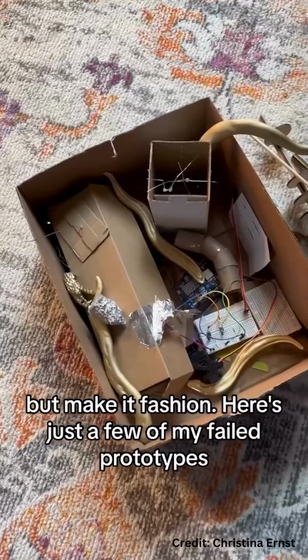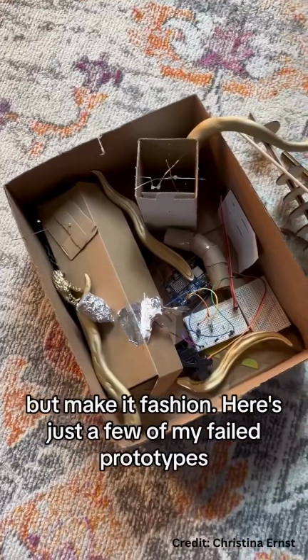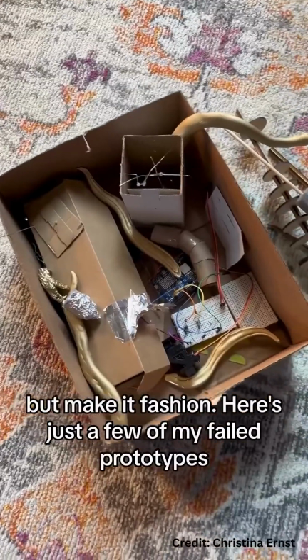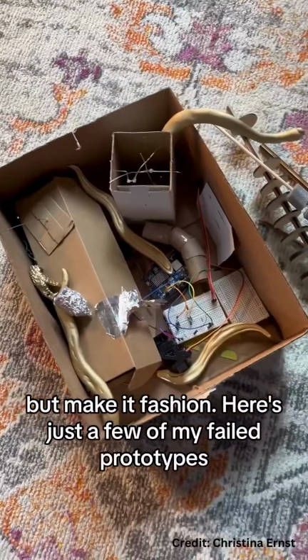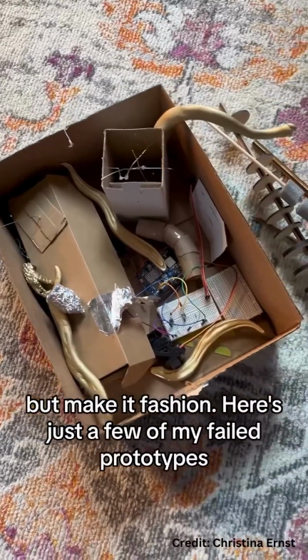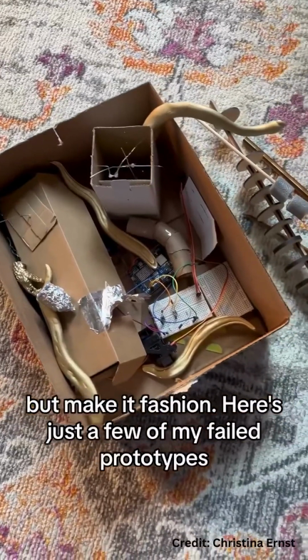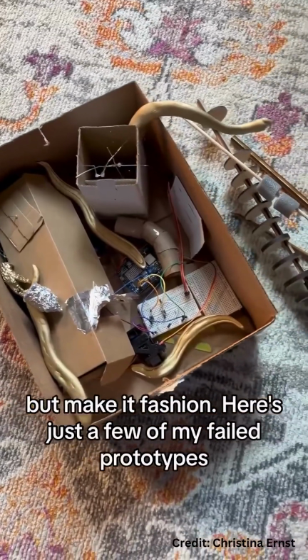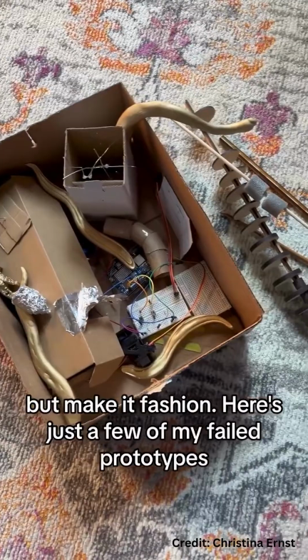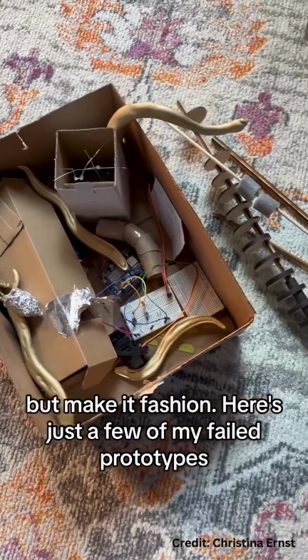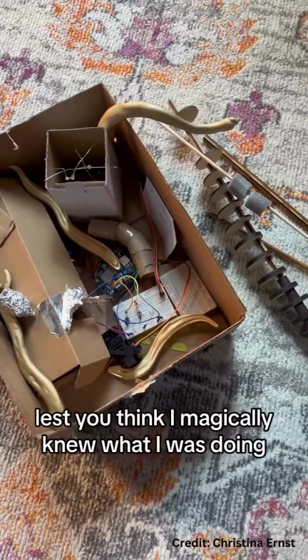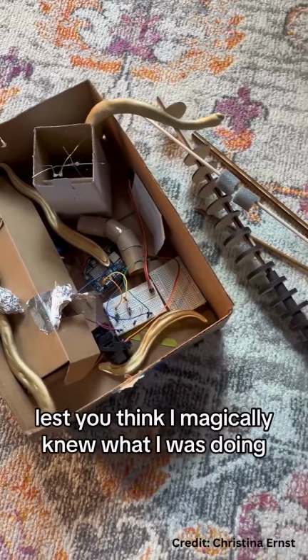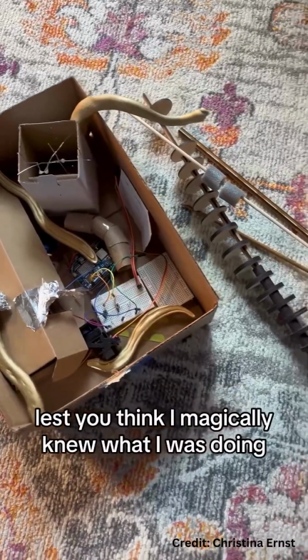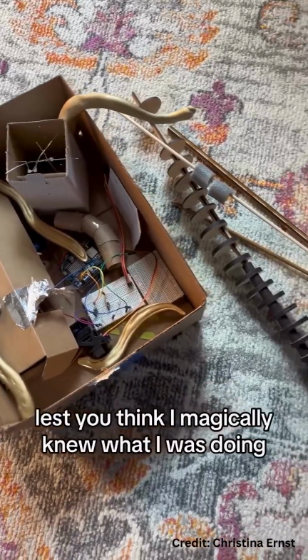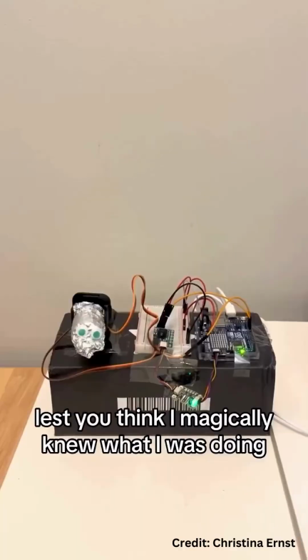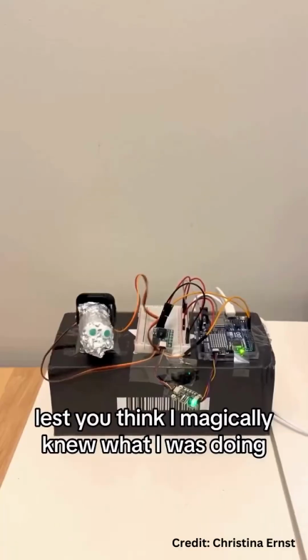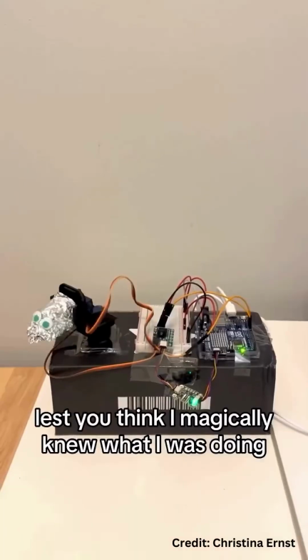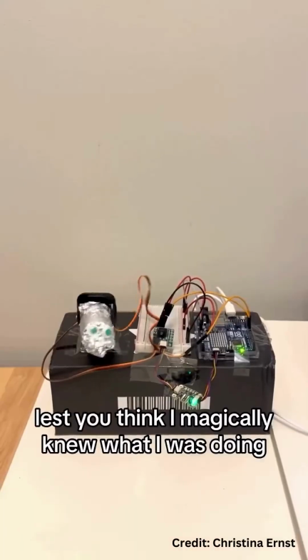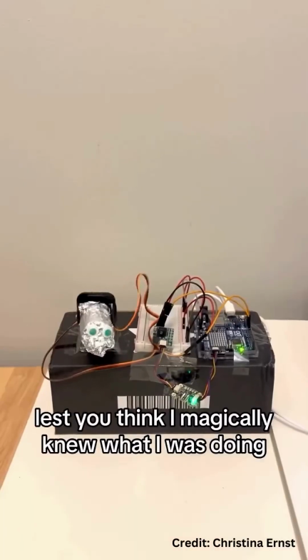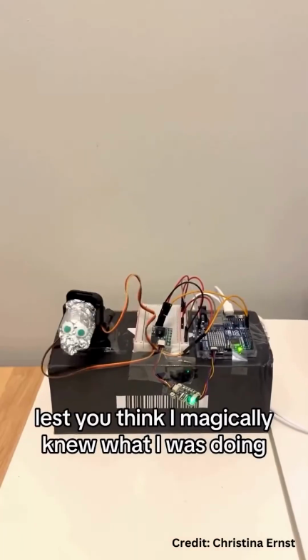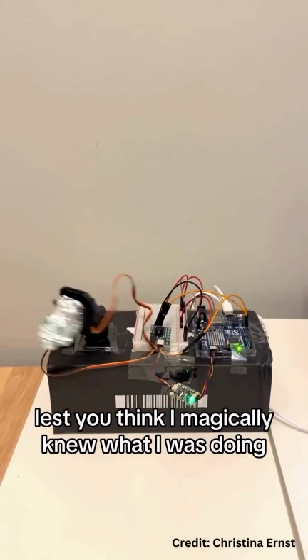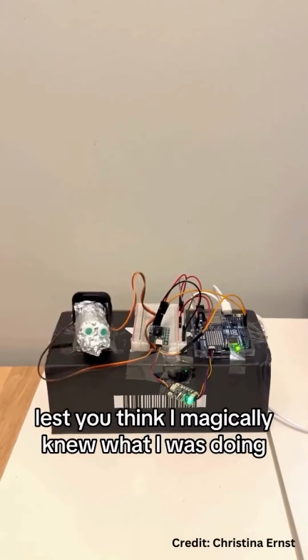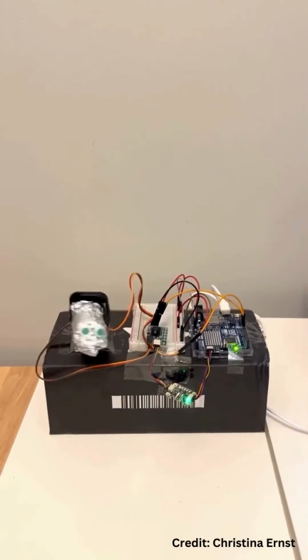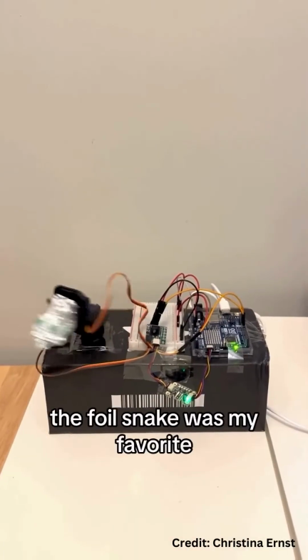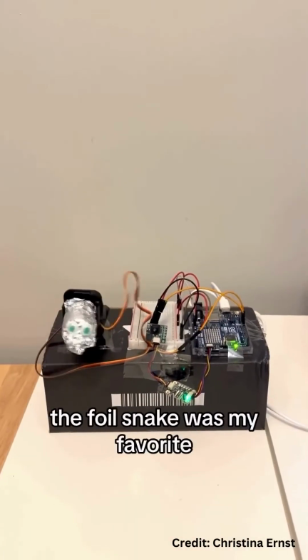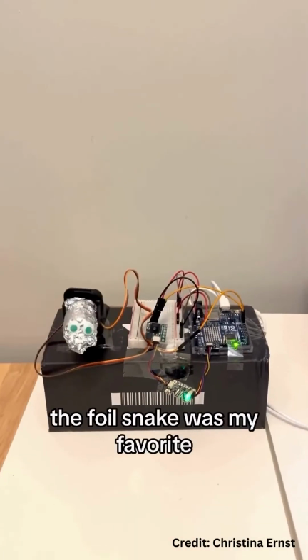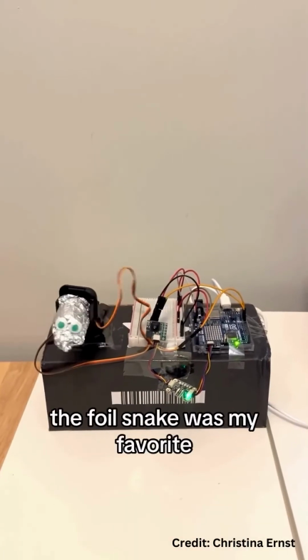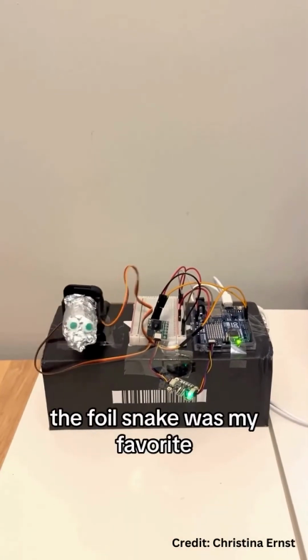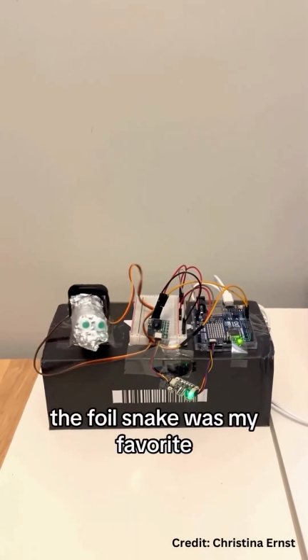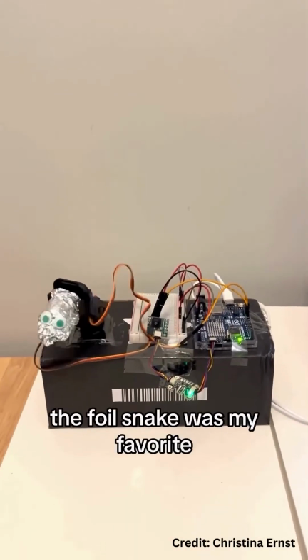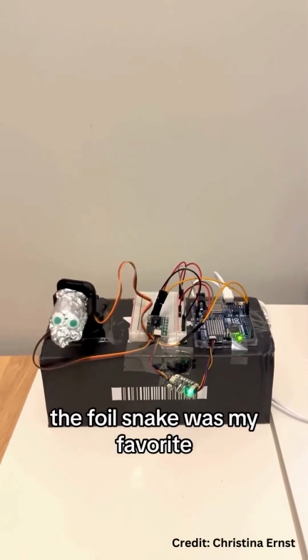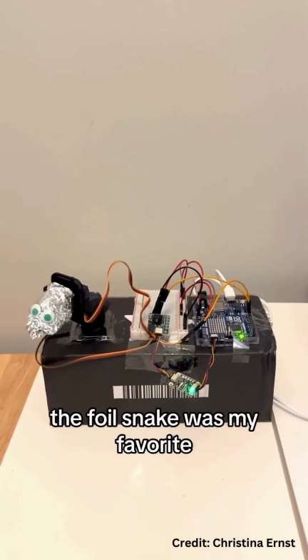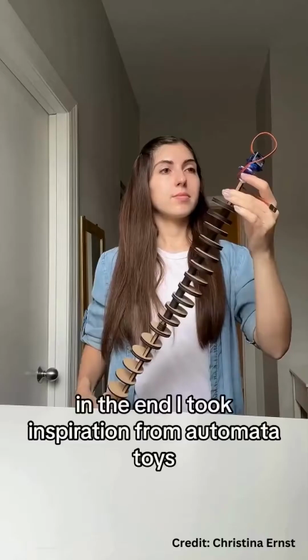Here's just a few of my failed prototypes, lest you think I magically knew what I was doing. The foil snake was my favorite.